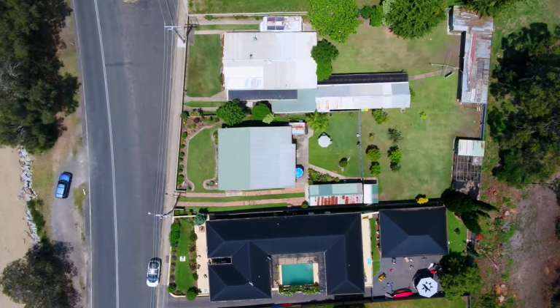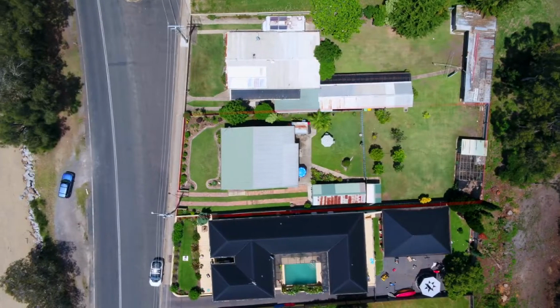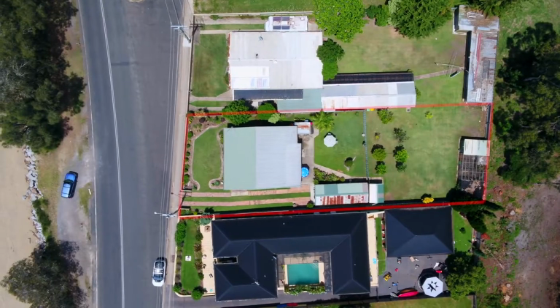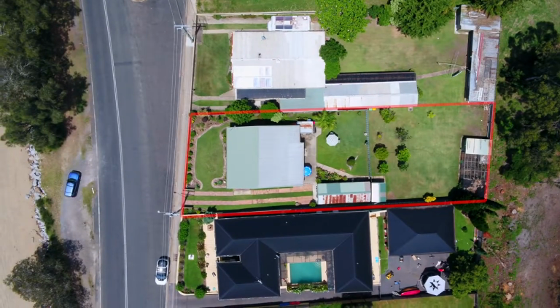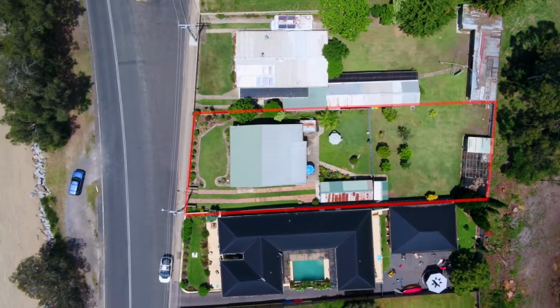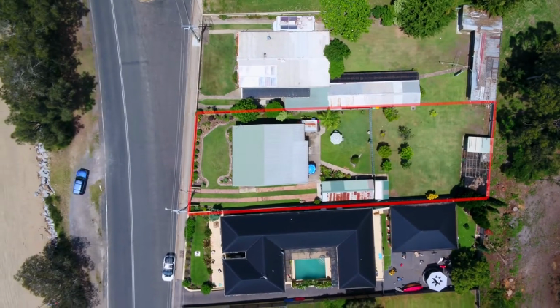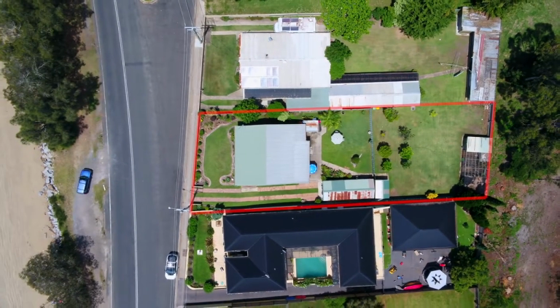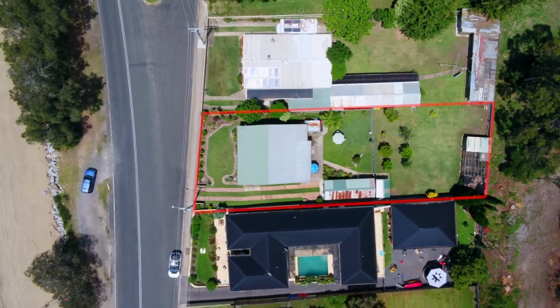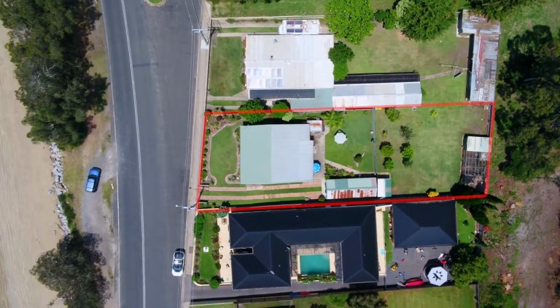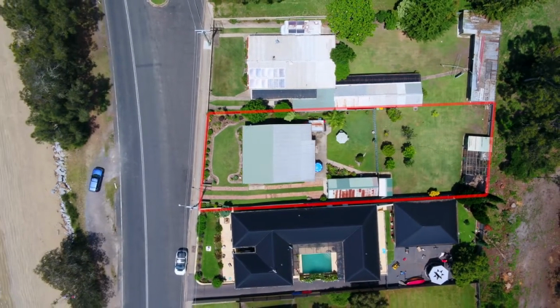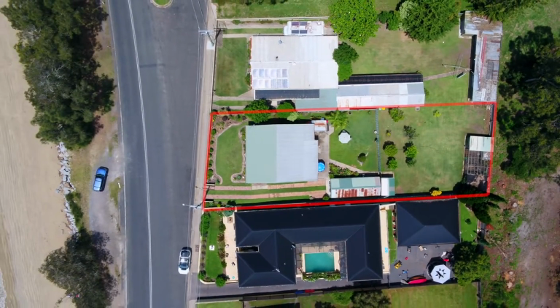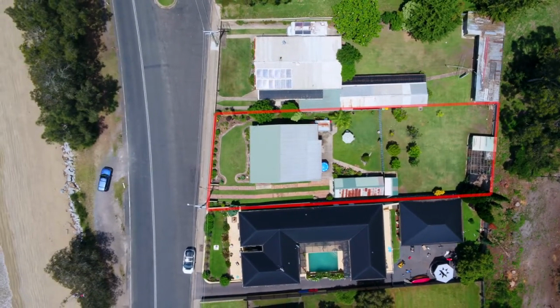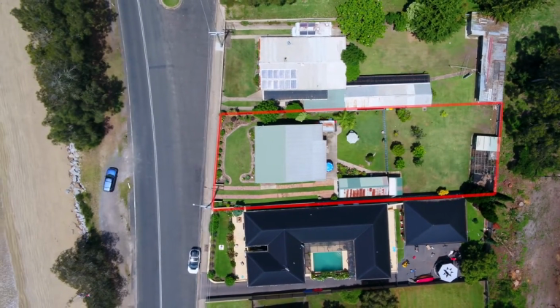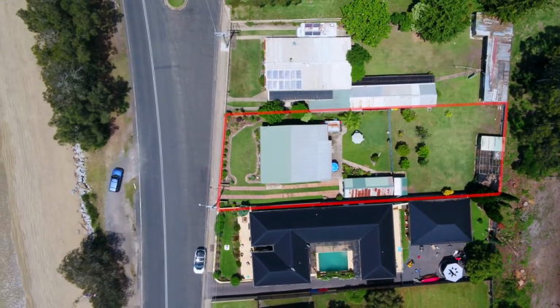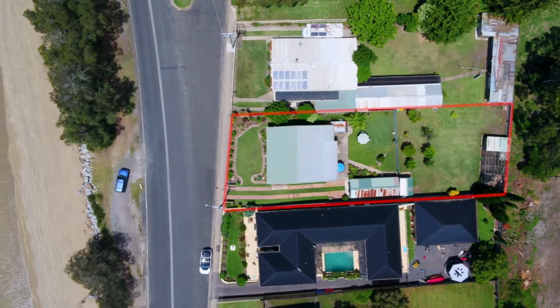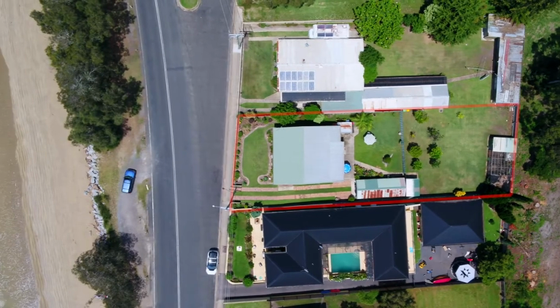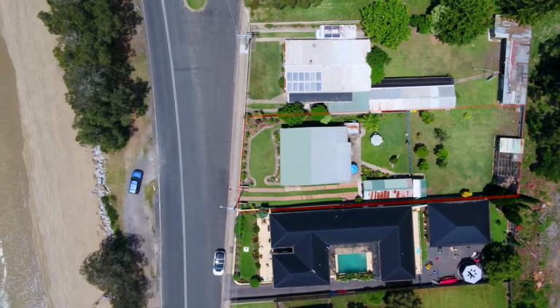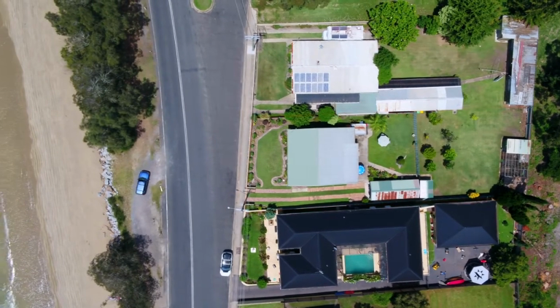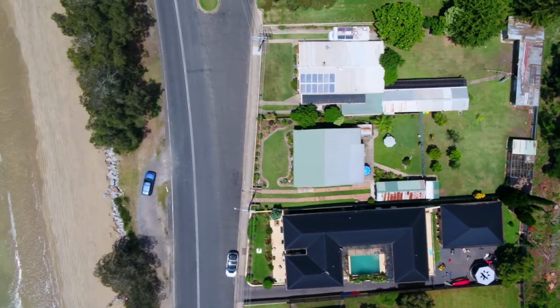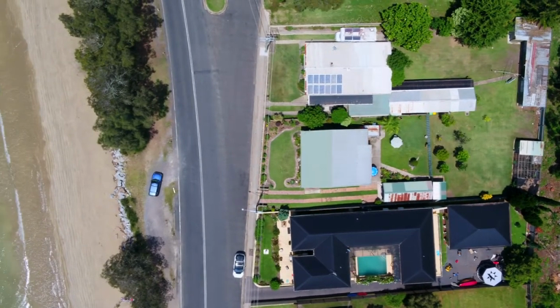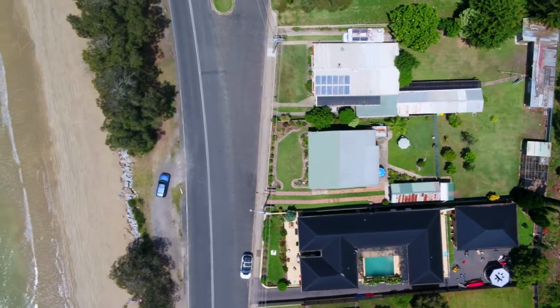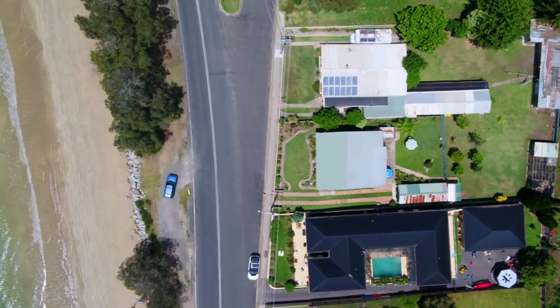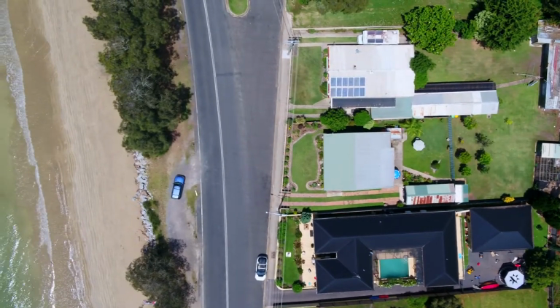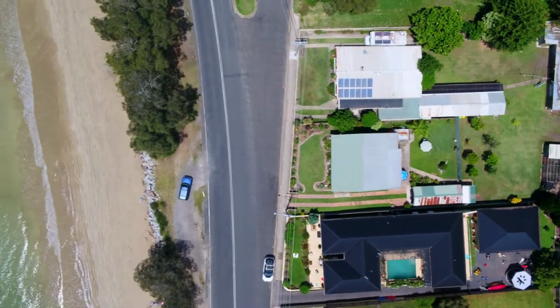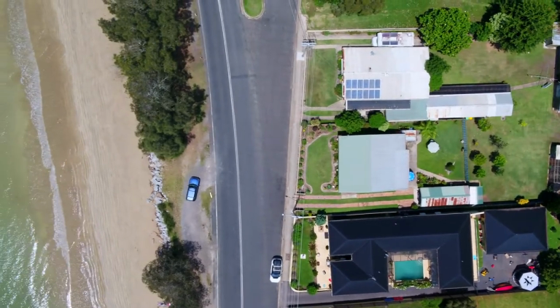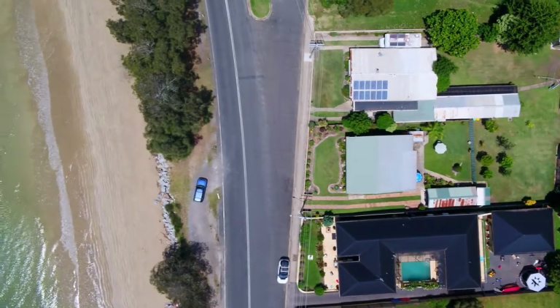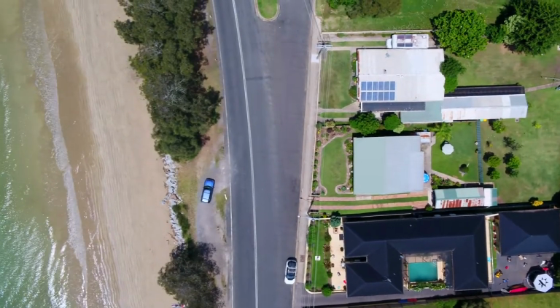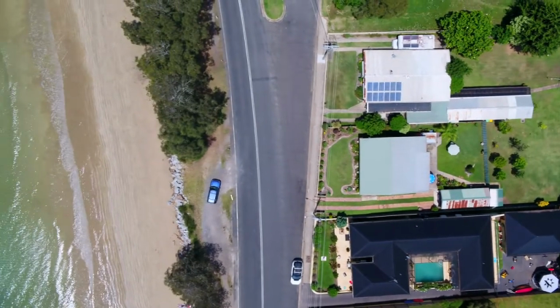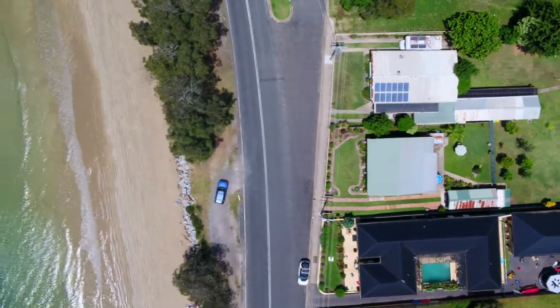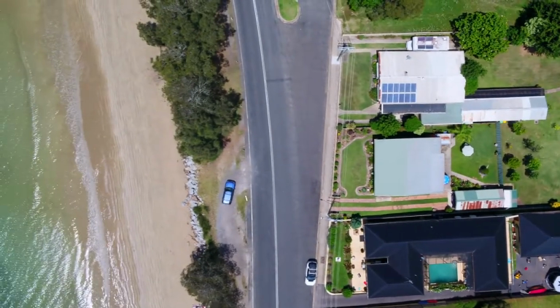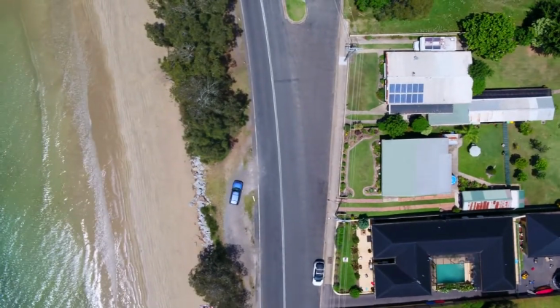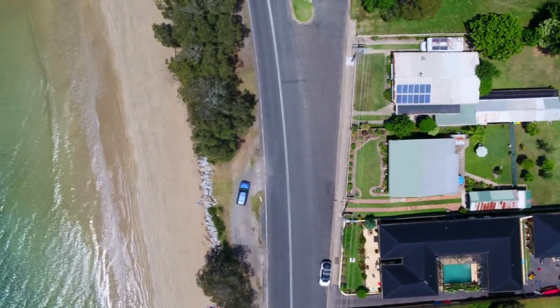400 Beach Road sits directly over the road from Casey's Beach on an 841 square metre parcel of land.